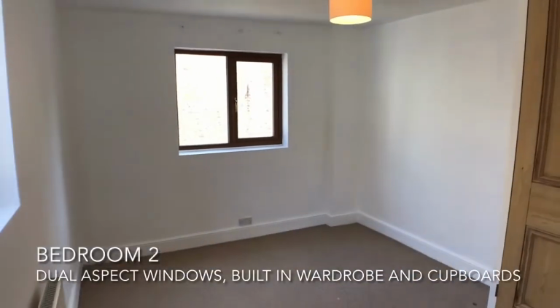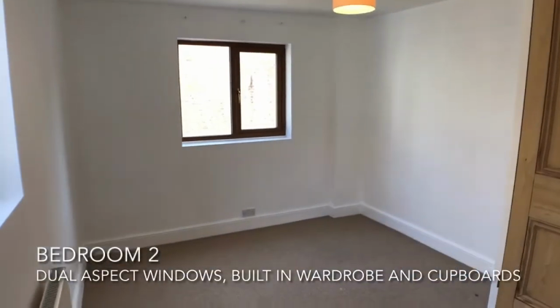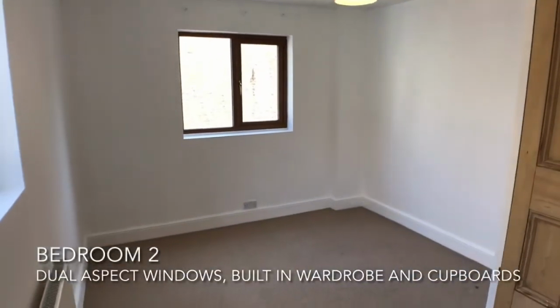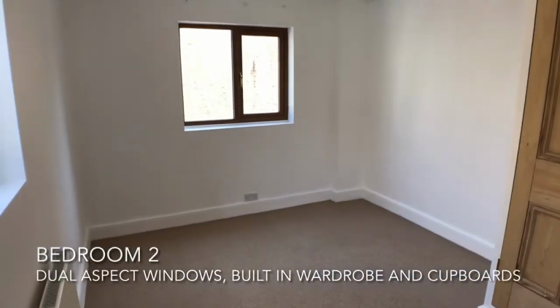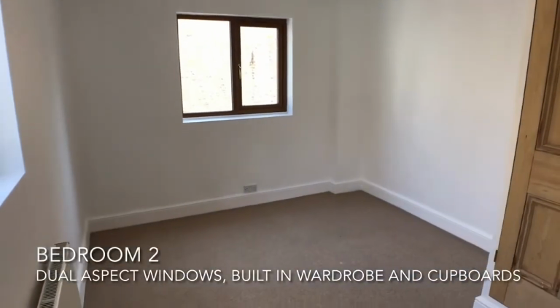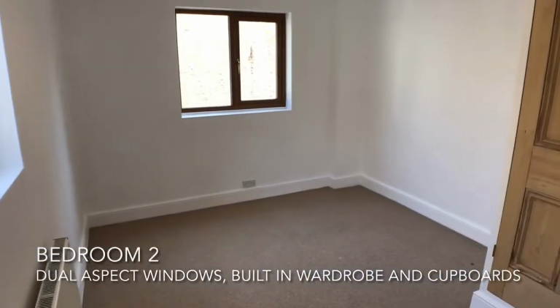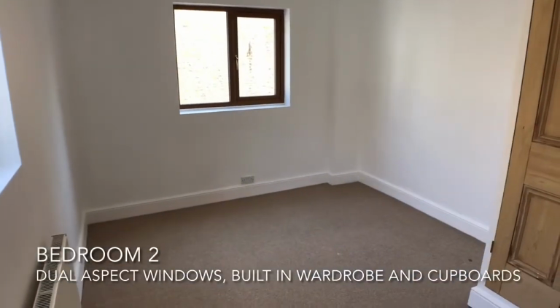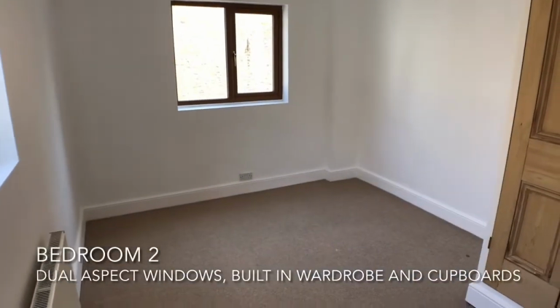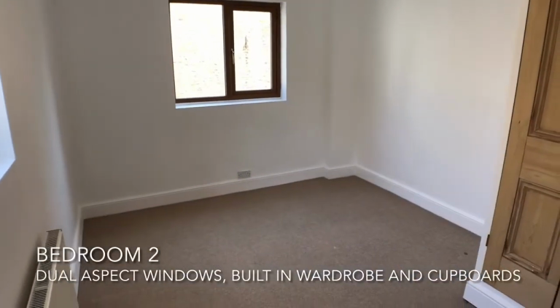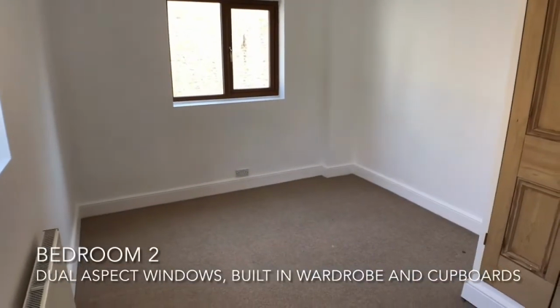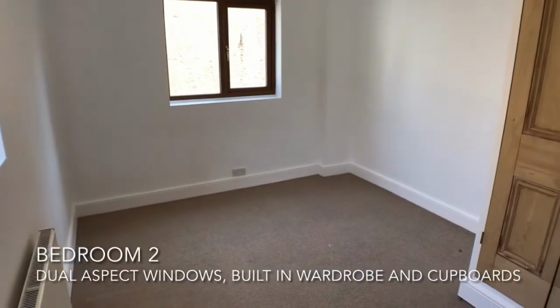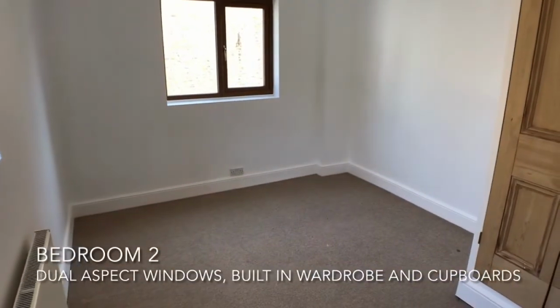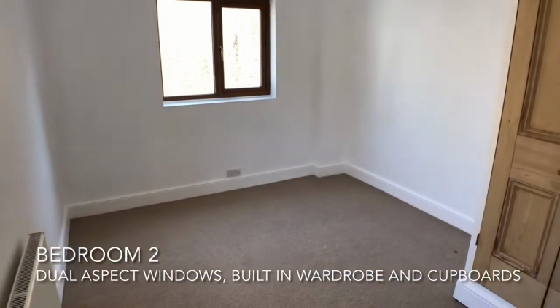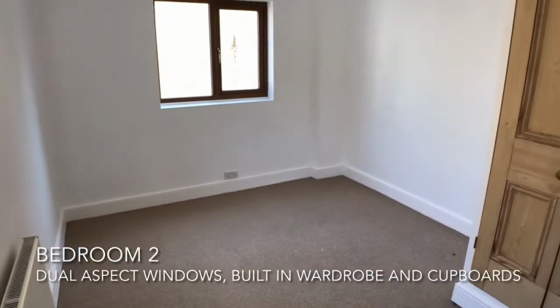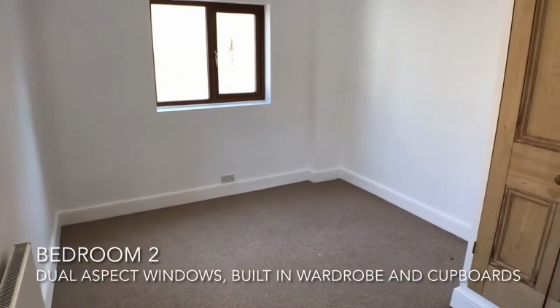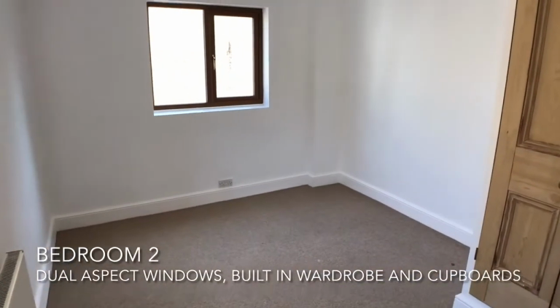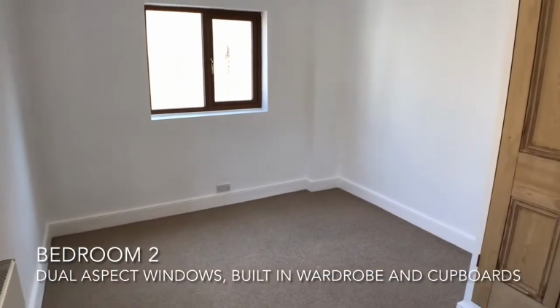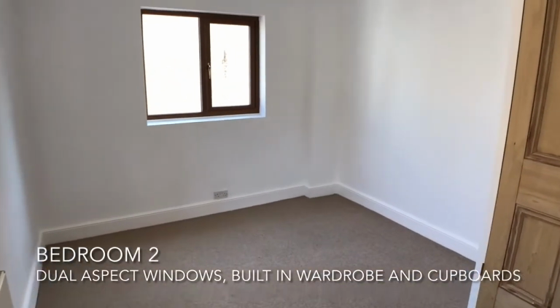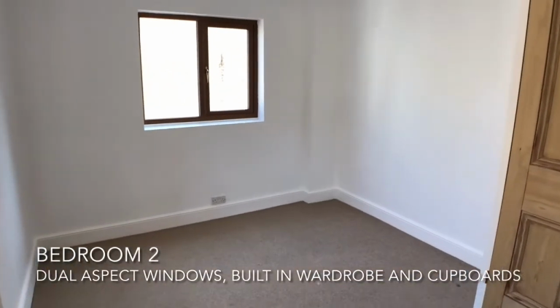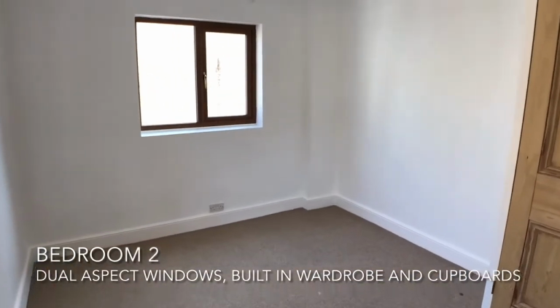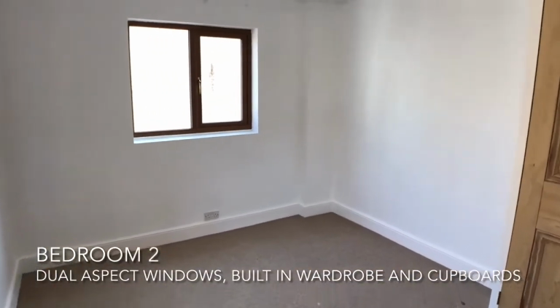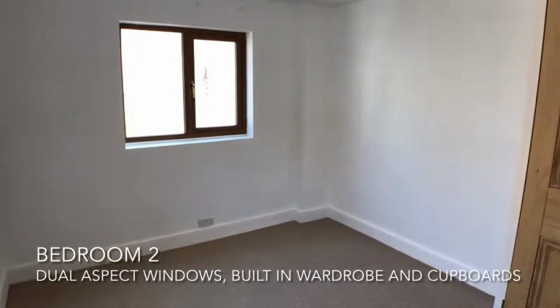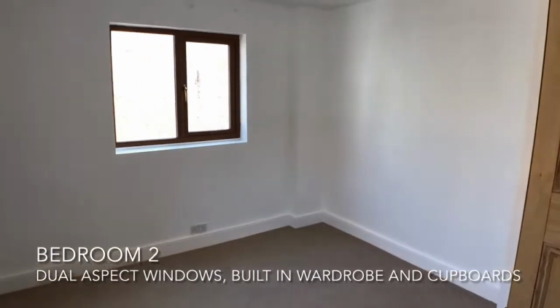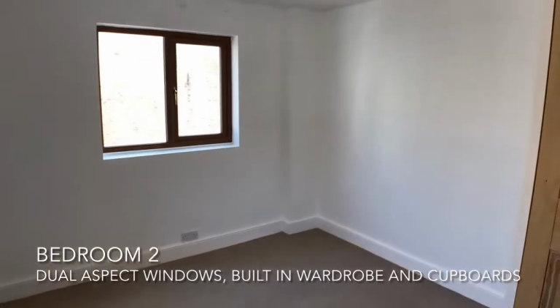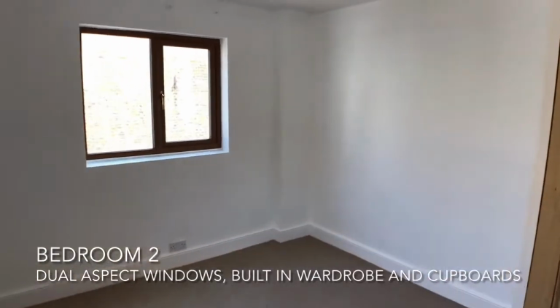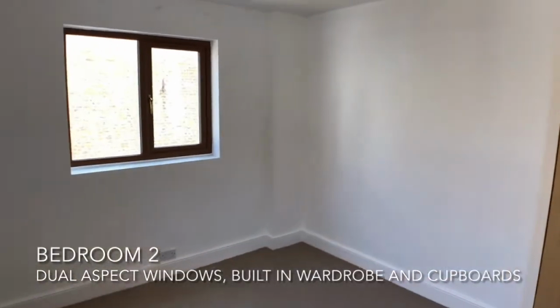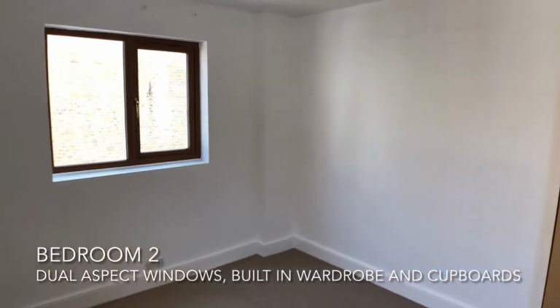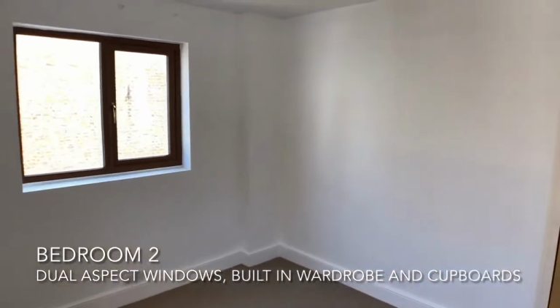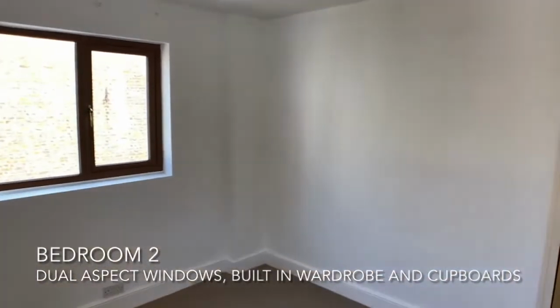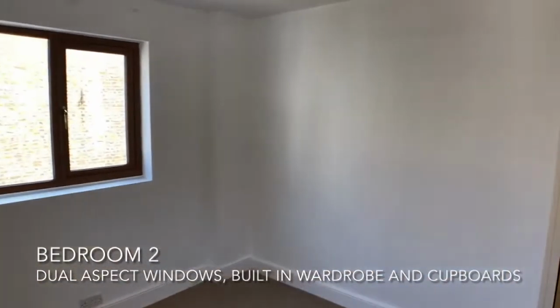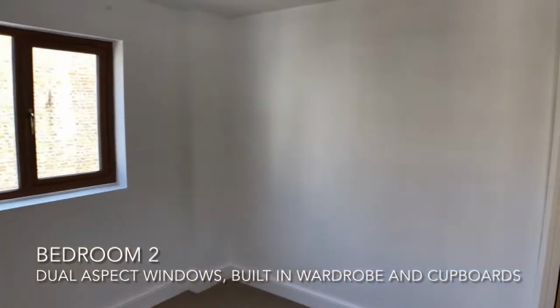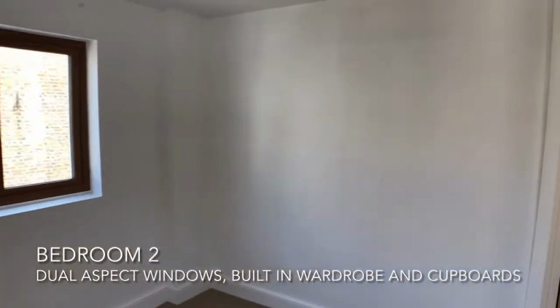Adjacent to this is the second bedroom, with dual aspect windows and a built-in wardrobe and cupboards.